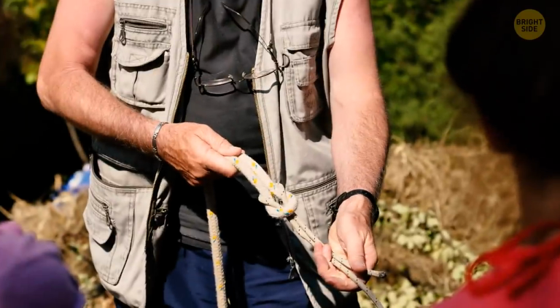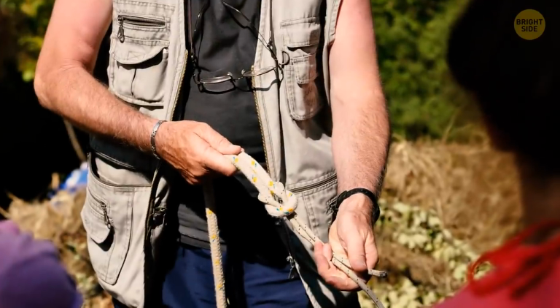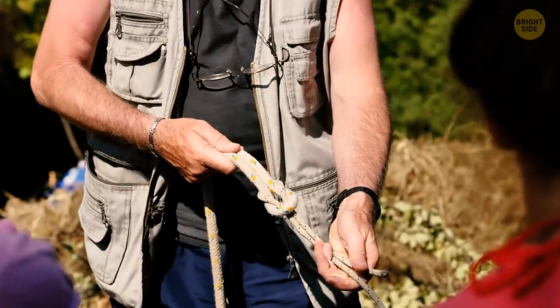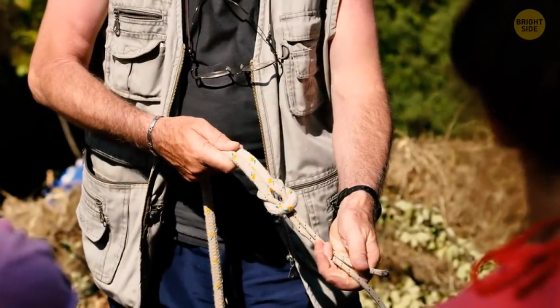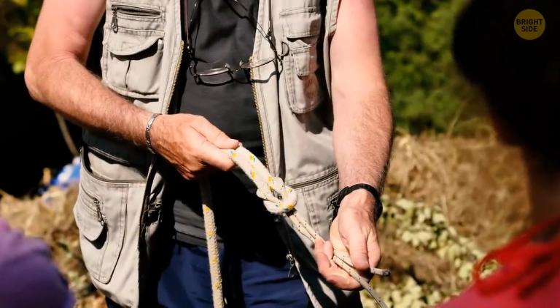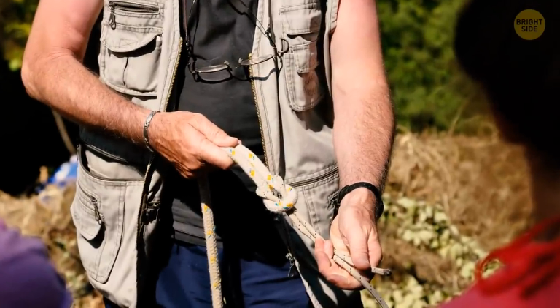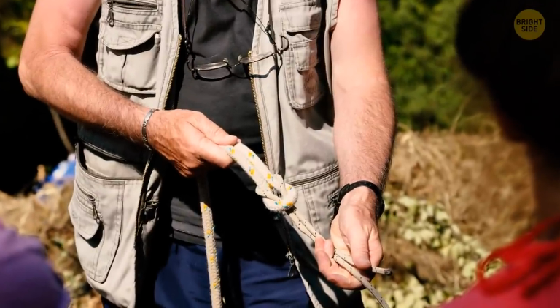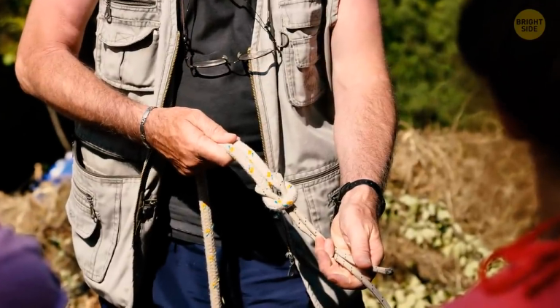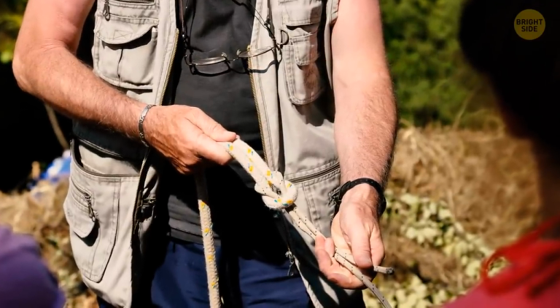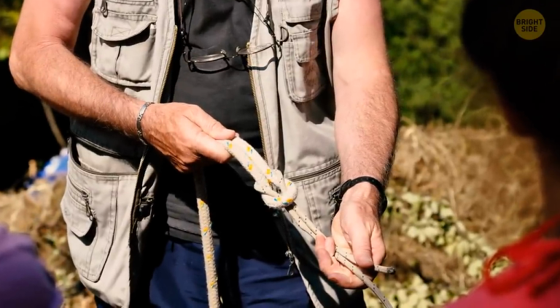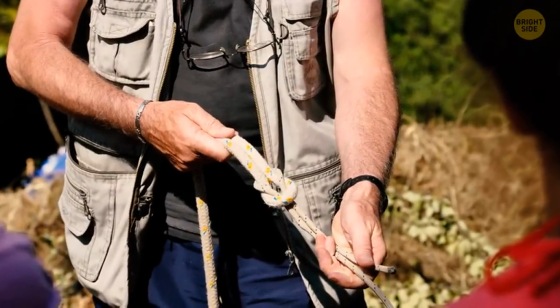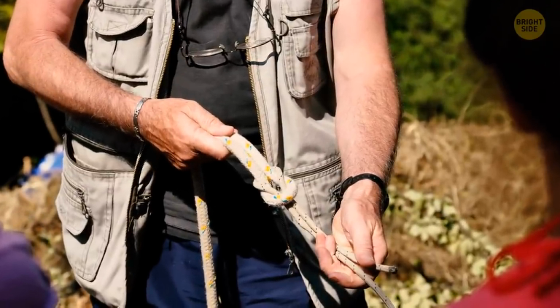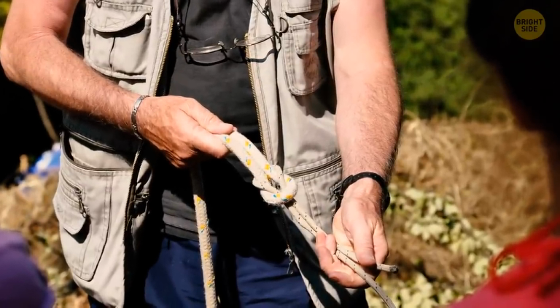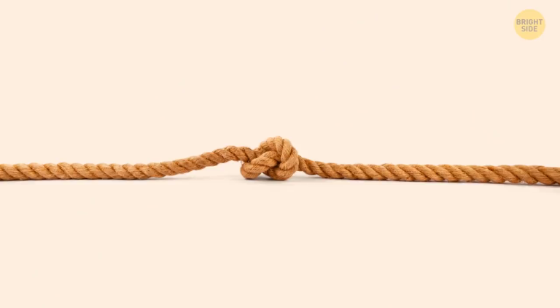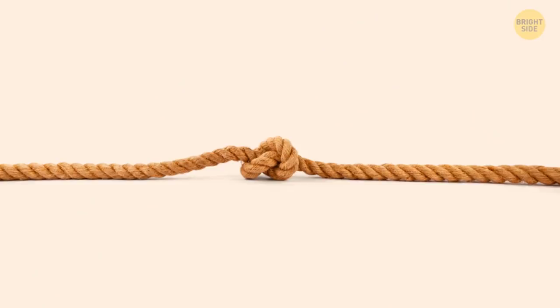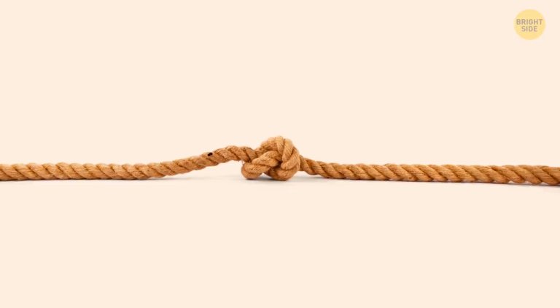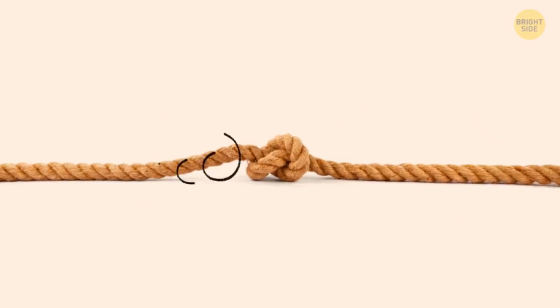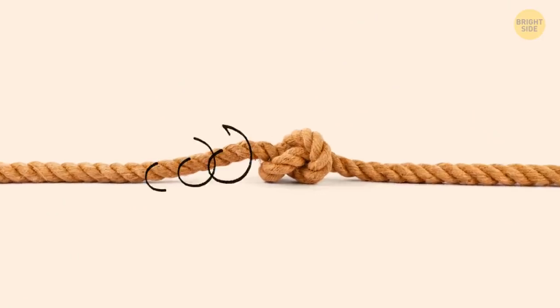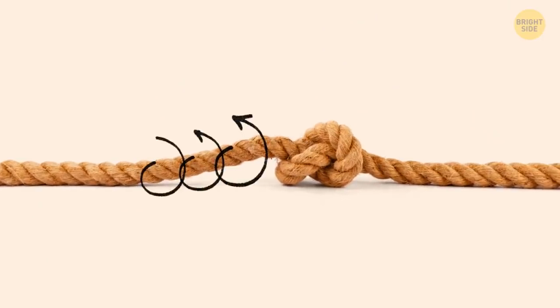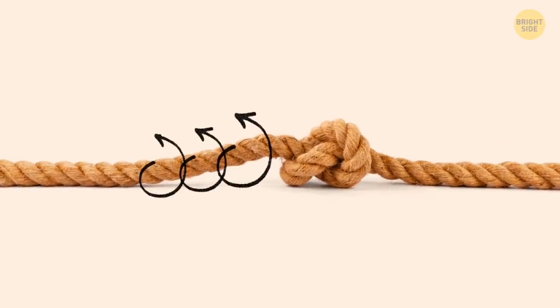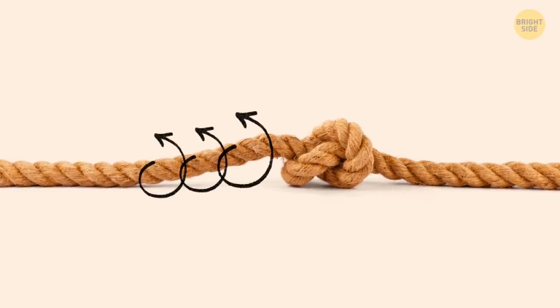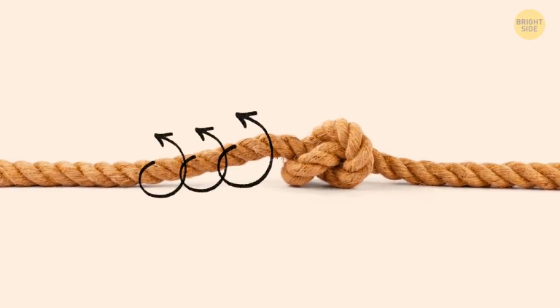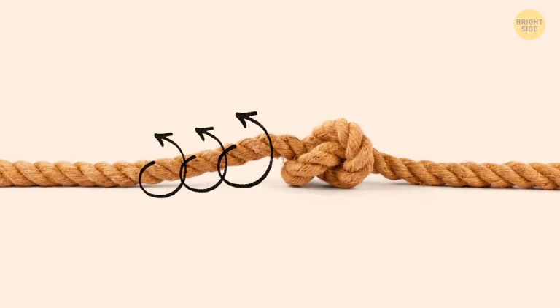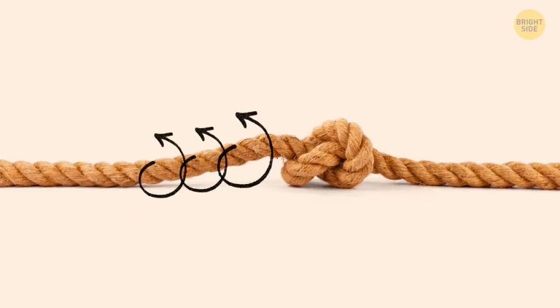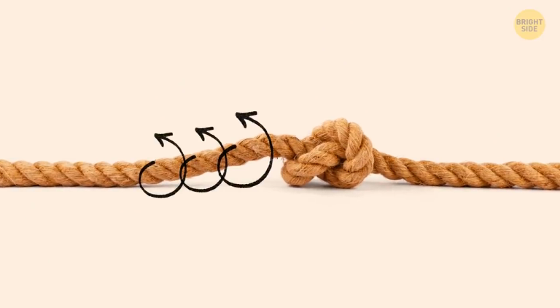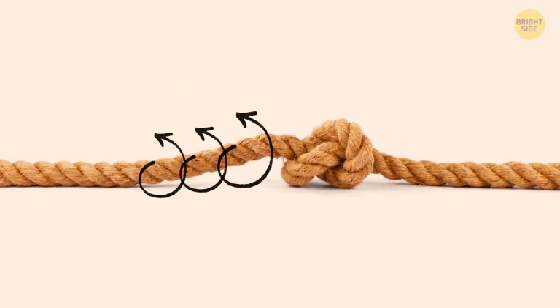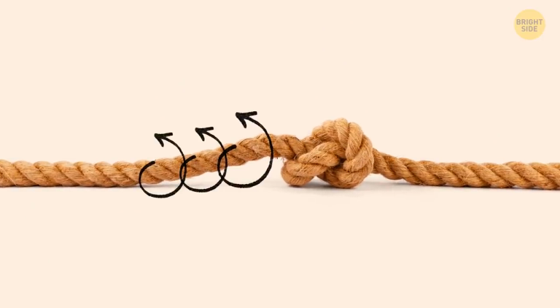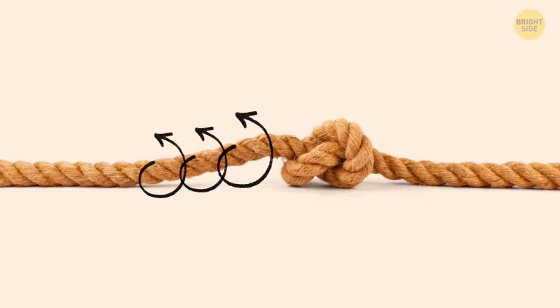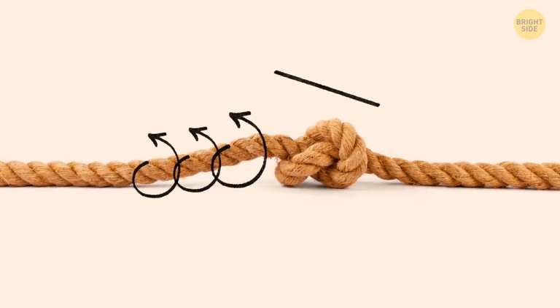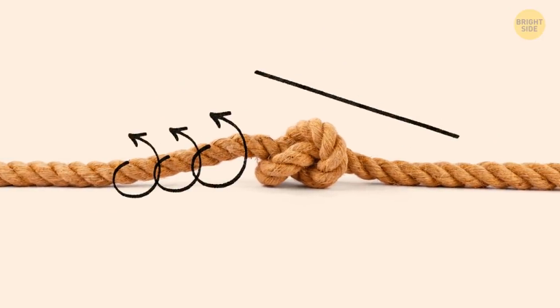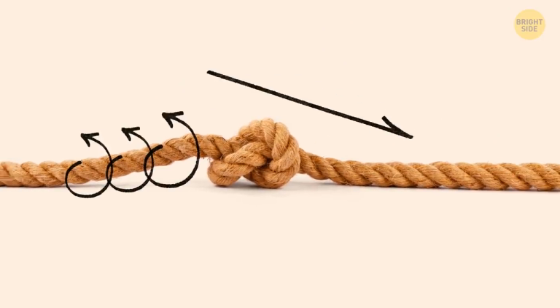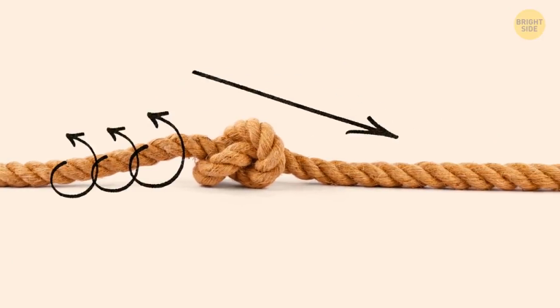To untie a knot really fast, twist the loose end as much as you can and push it through the knot.